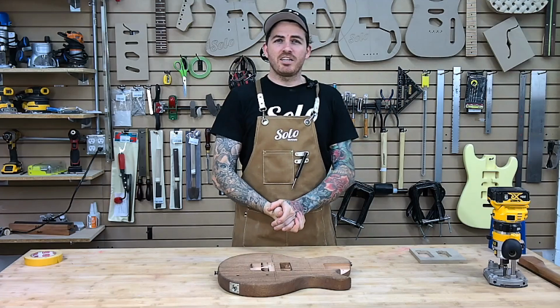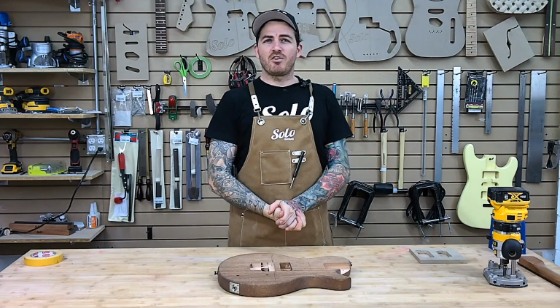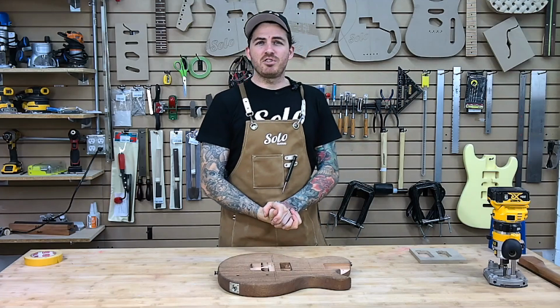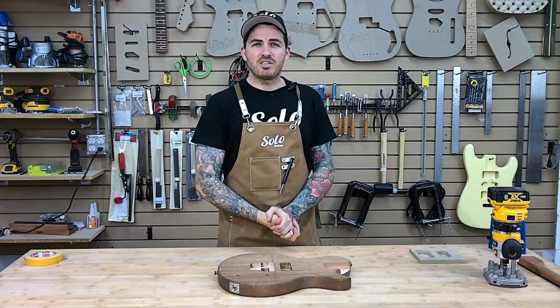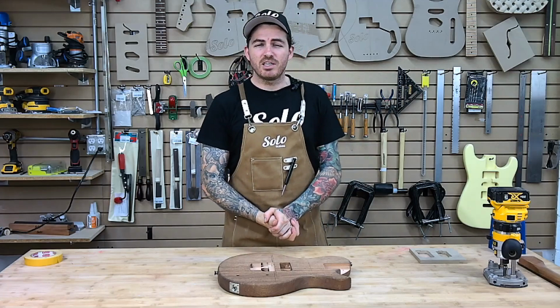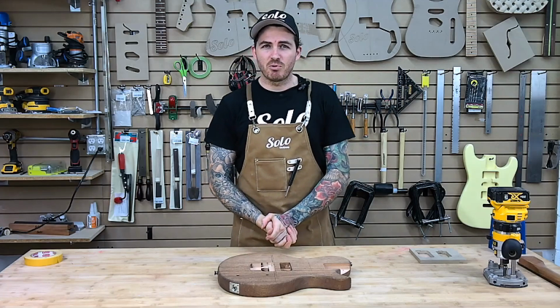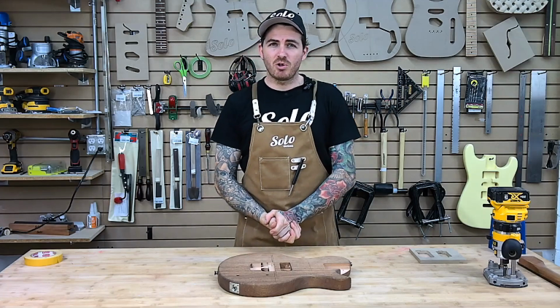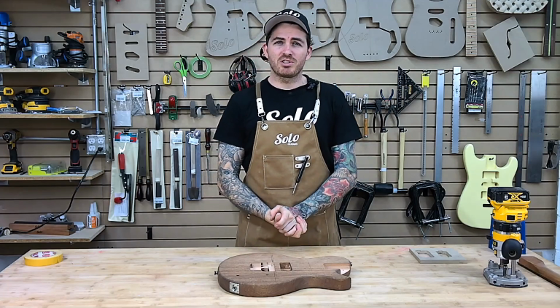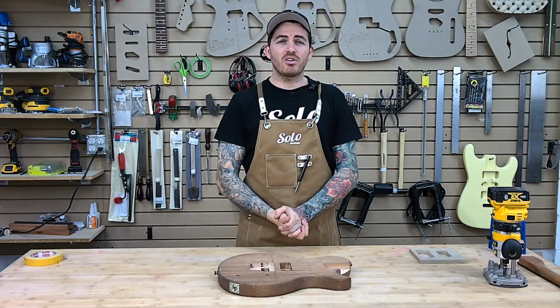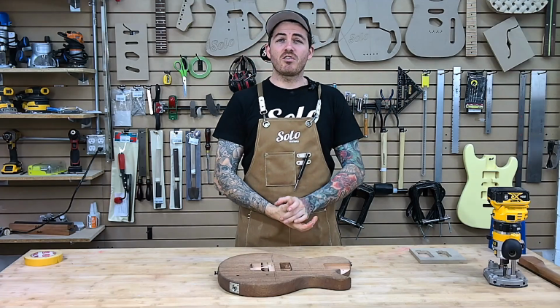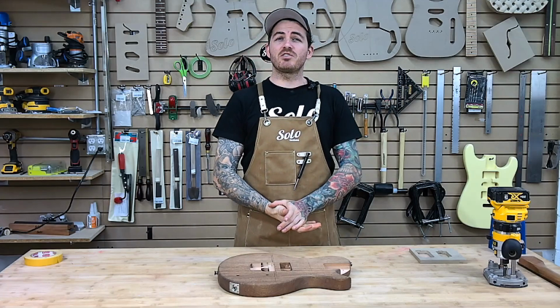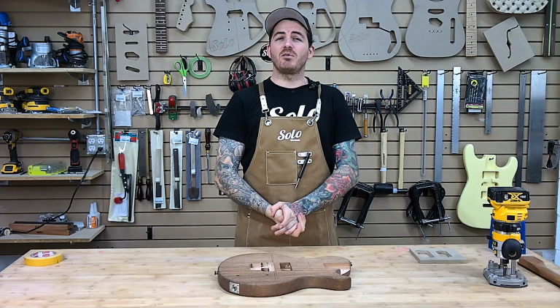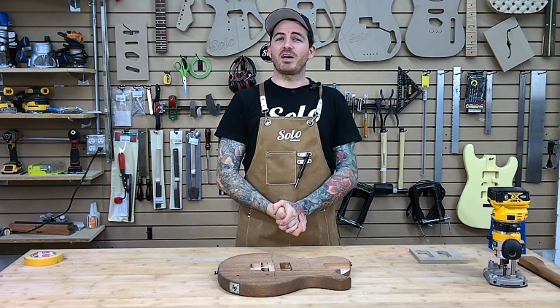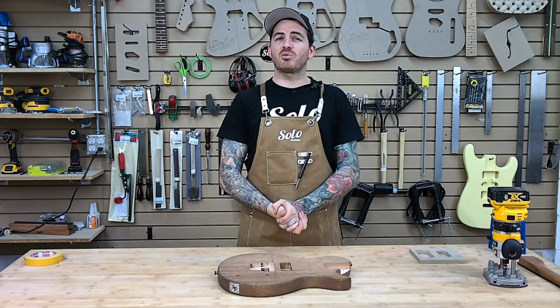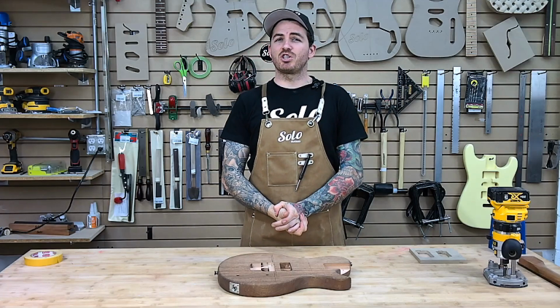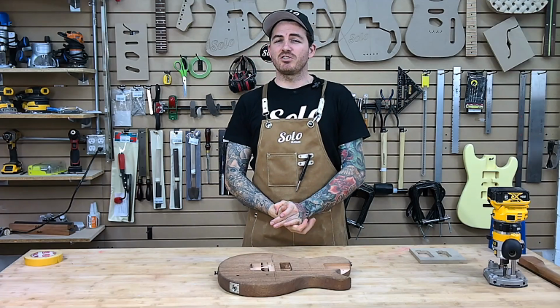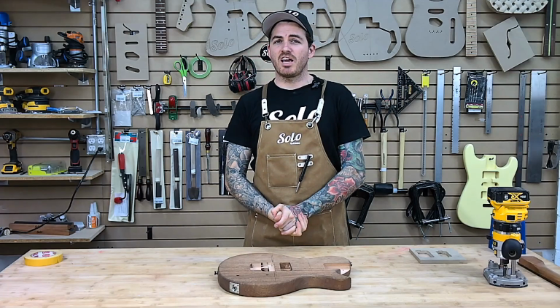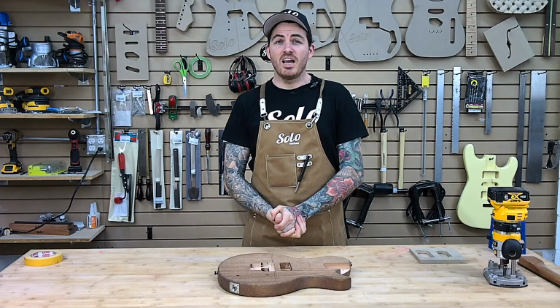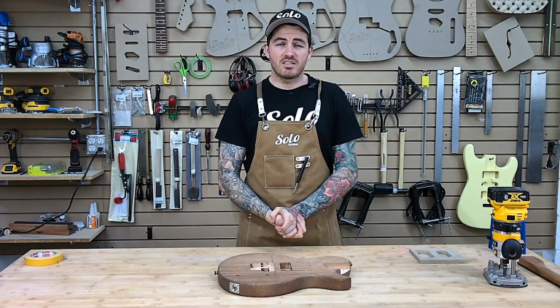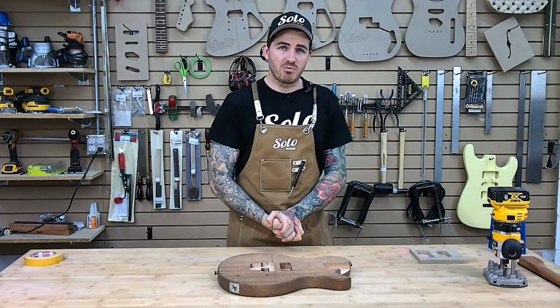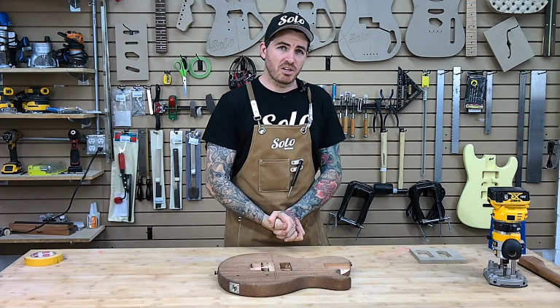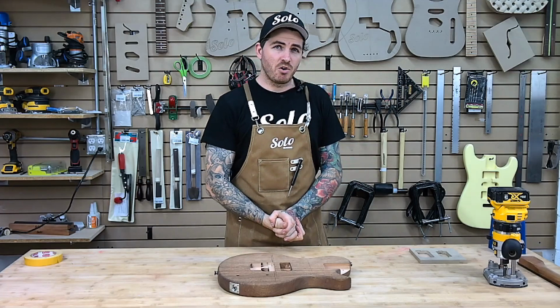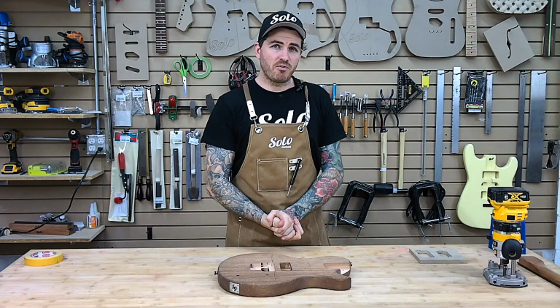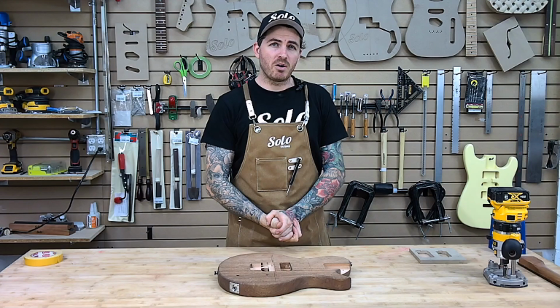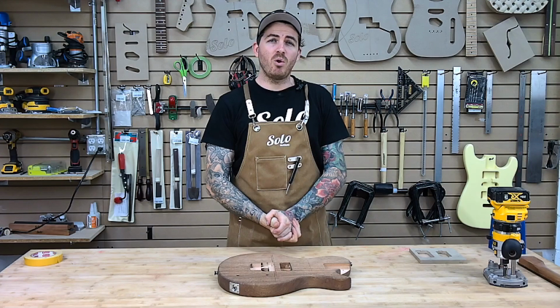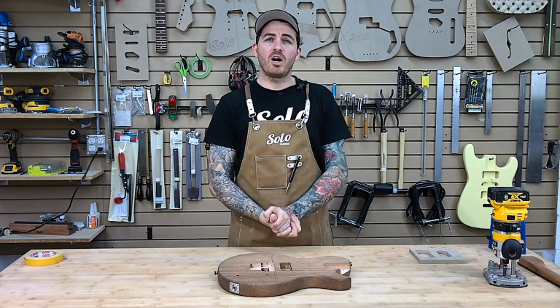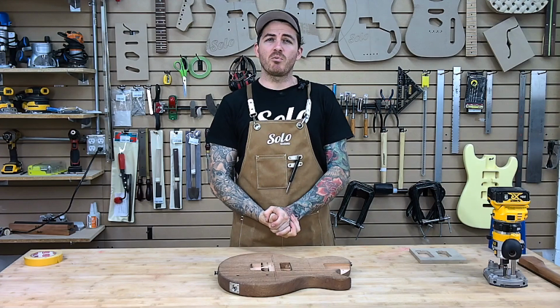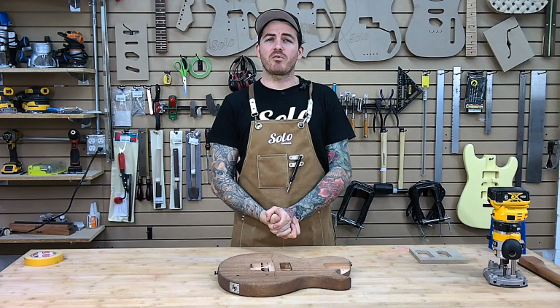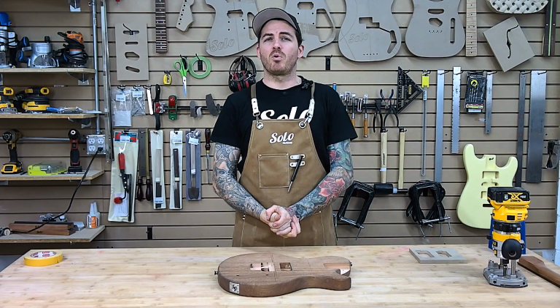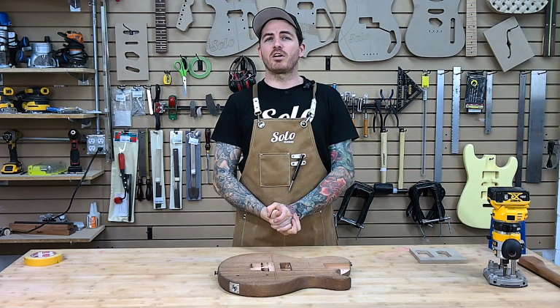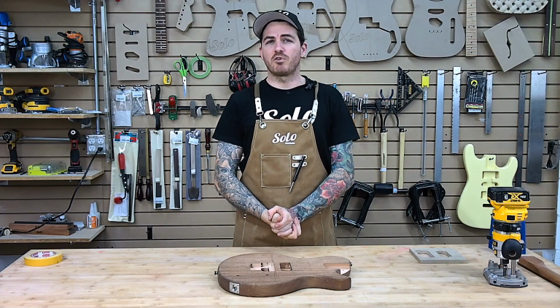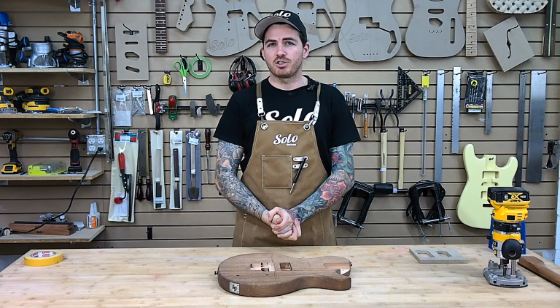Hey guitar enthusiasts, Nick here with Solo Guitars. Thanks for coming back to our channel today.